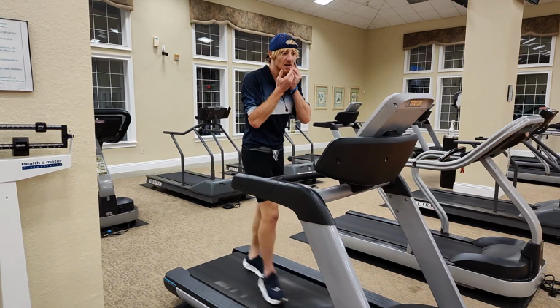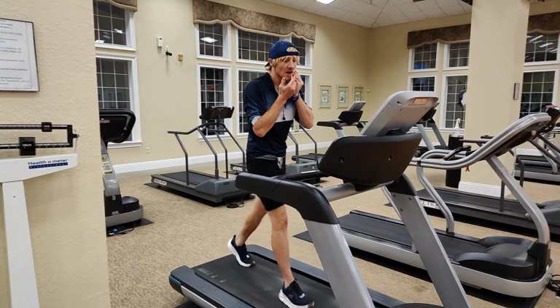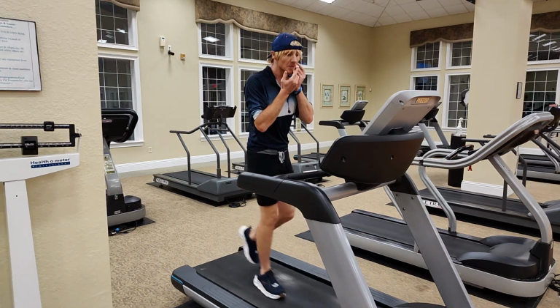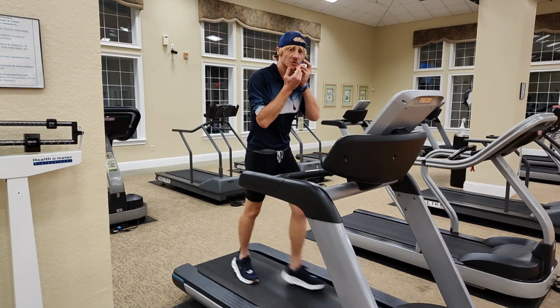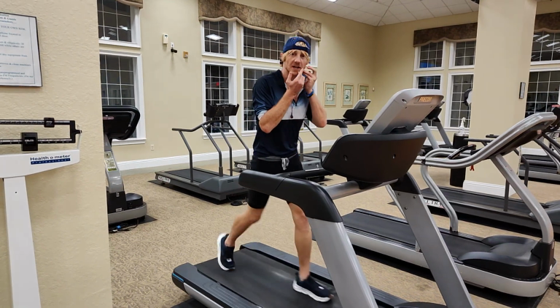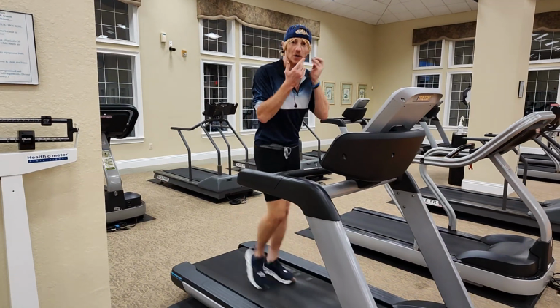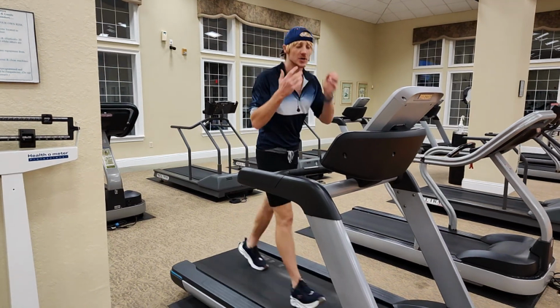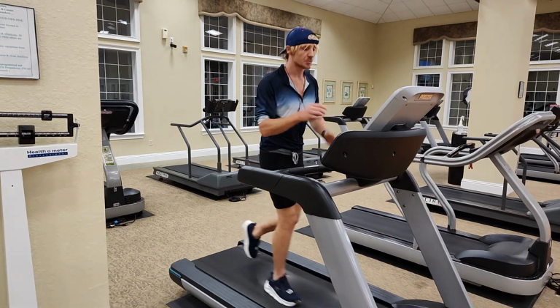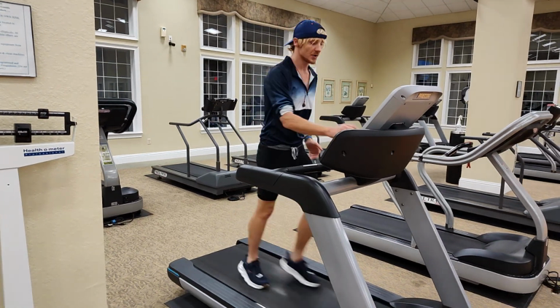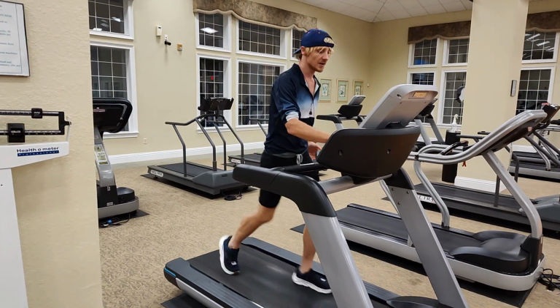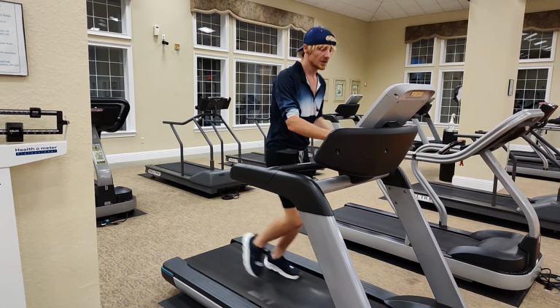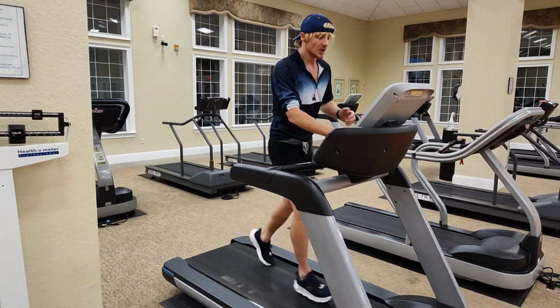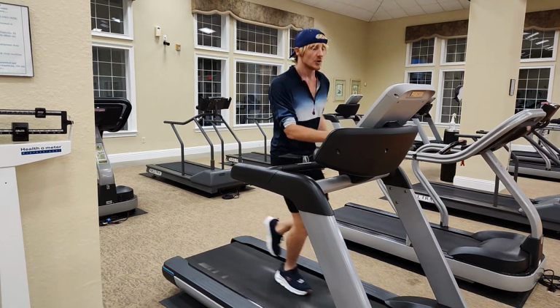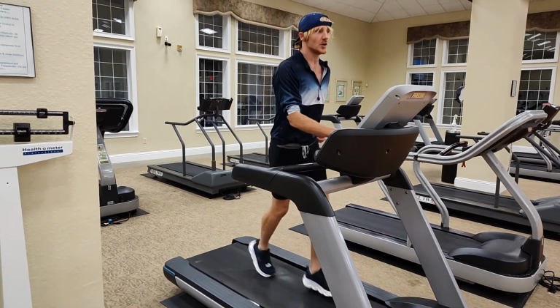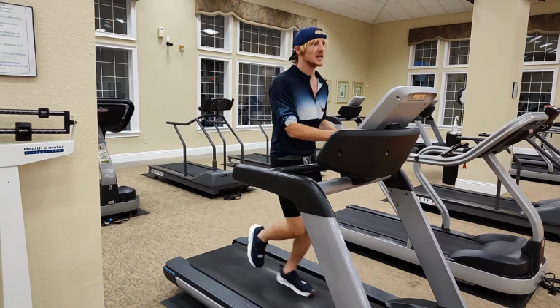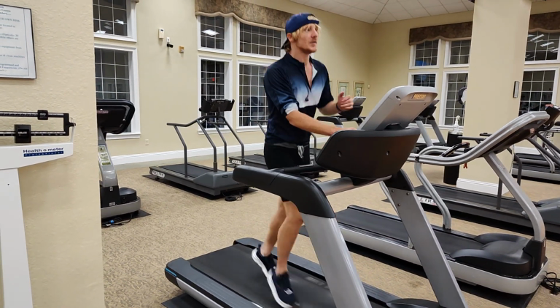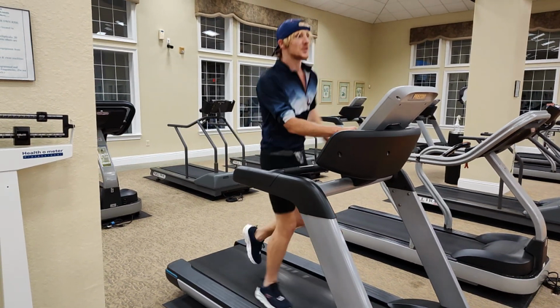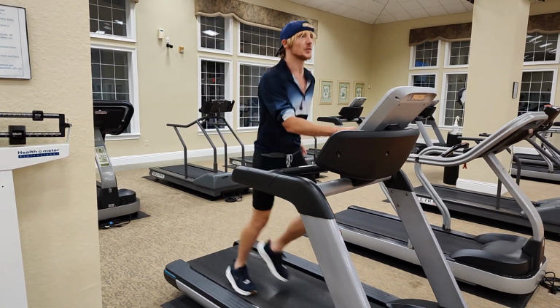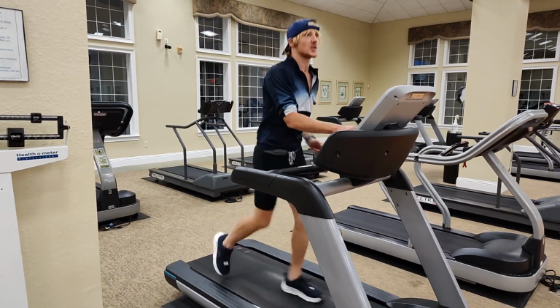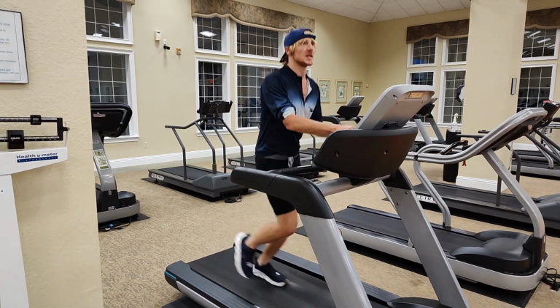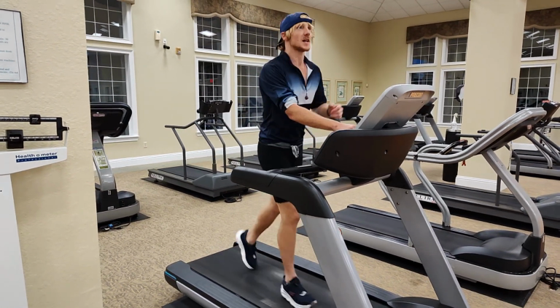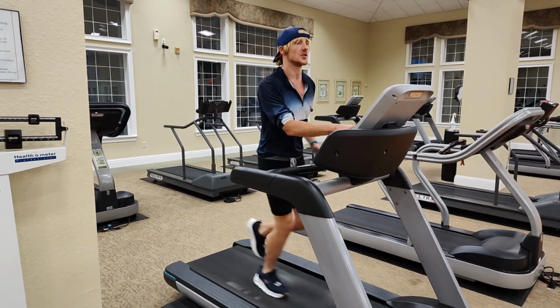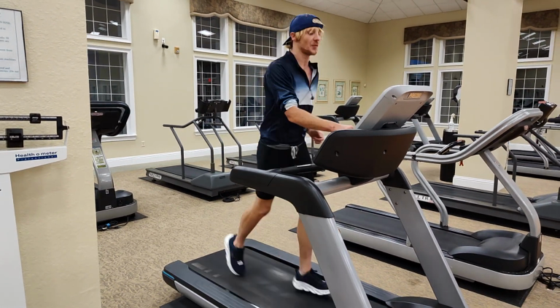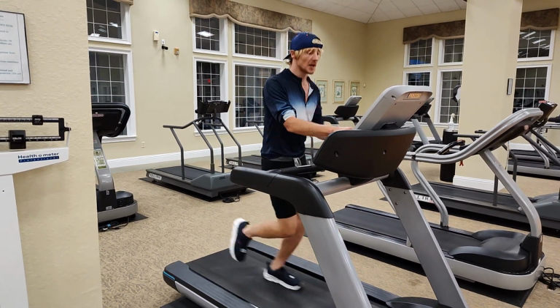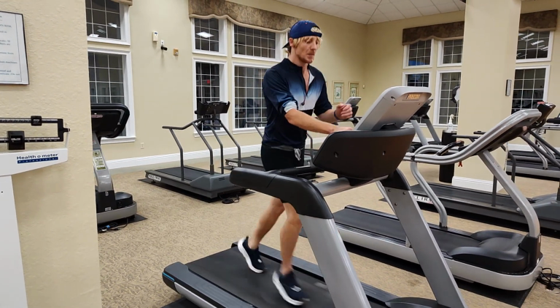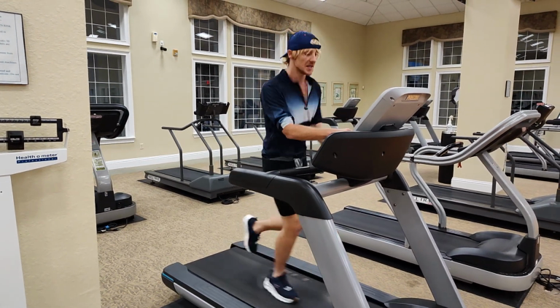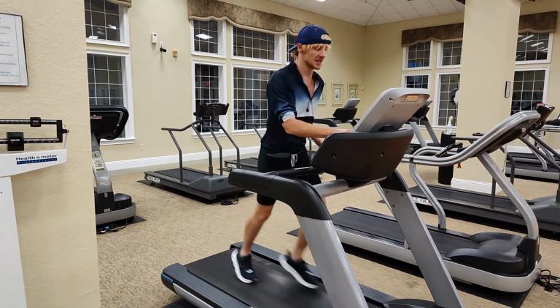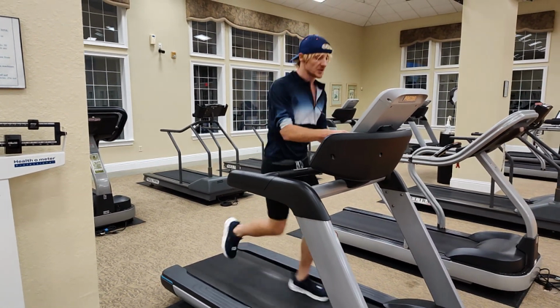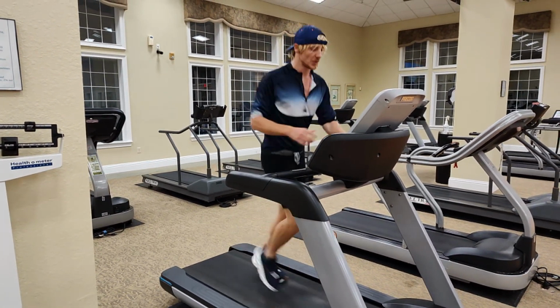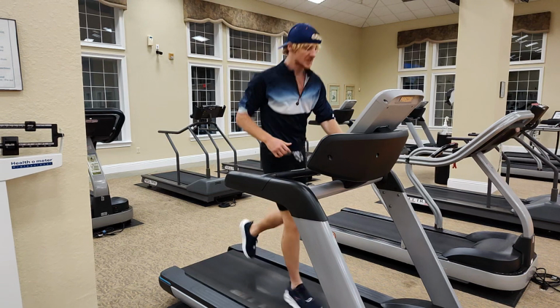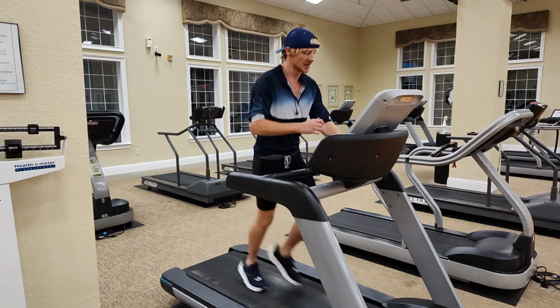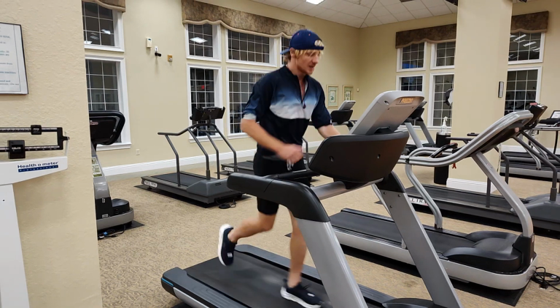If you sprint even for 20 seconds, you'll feel amazing just for the rest of the day.